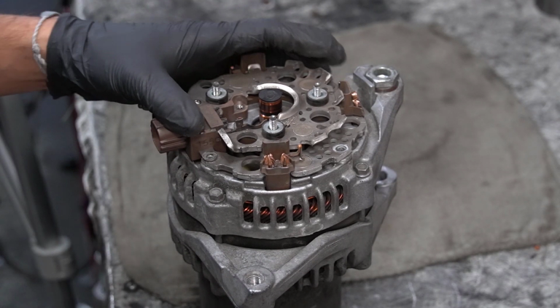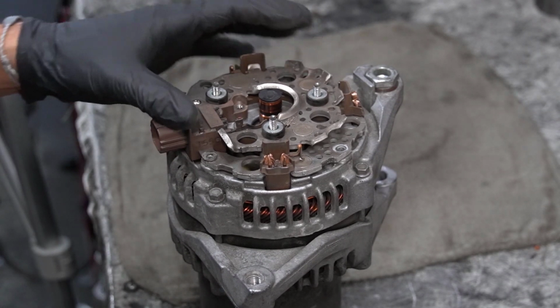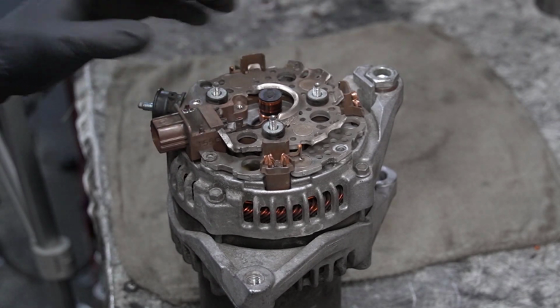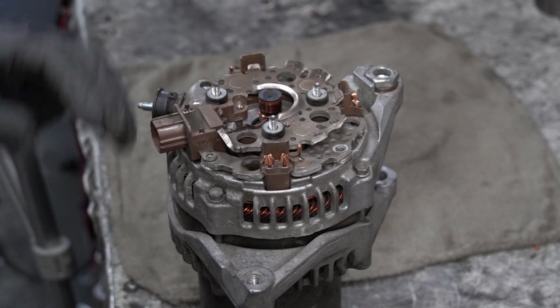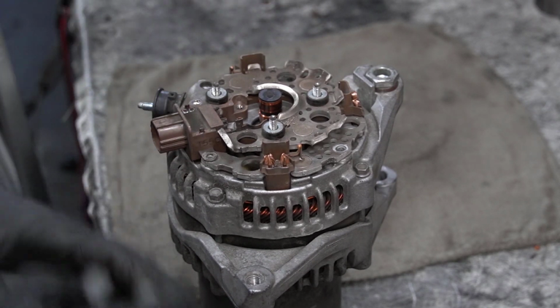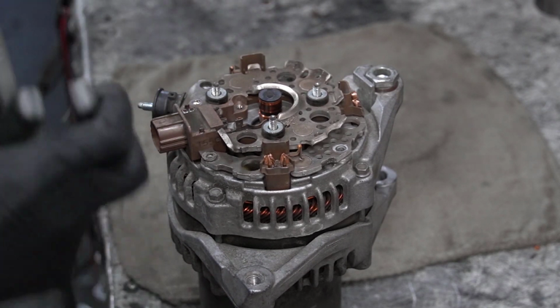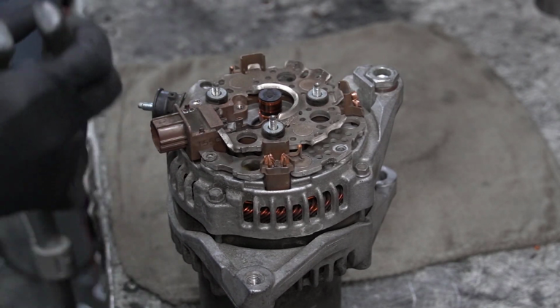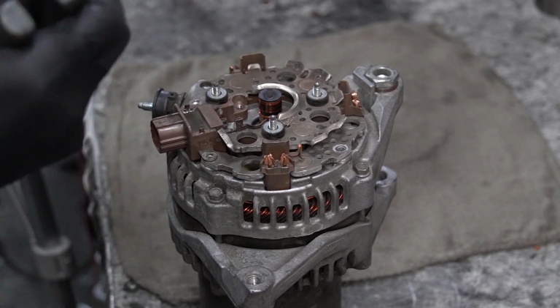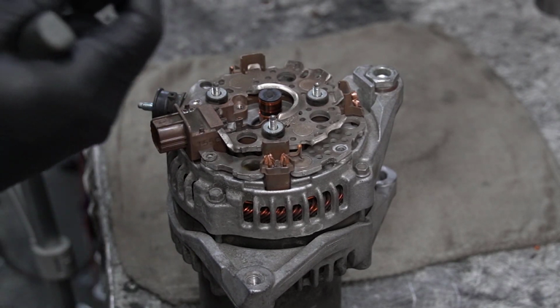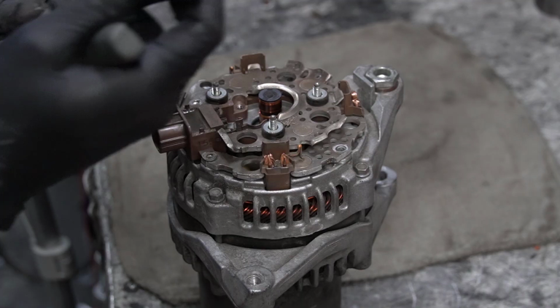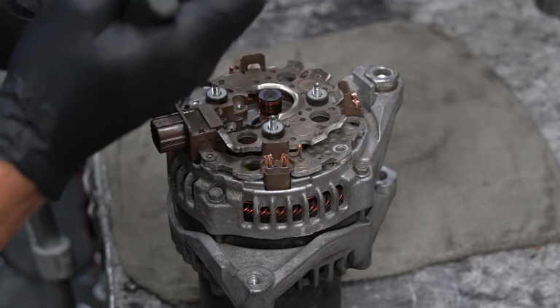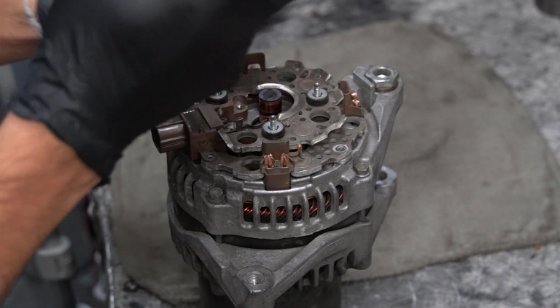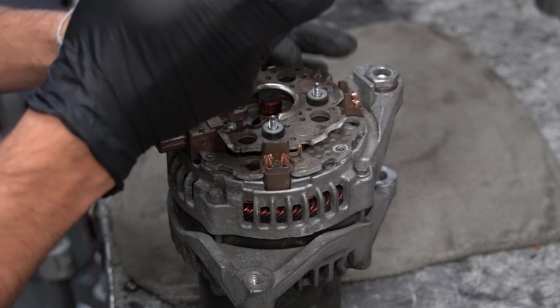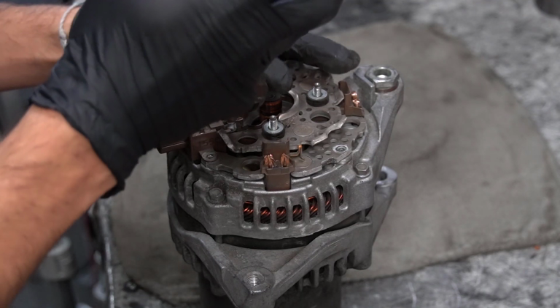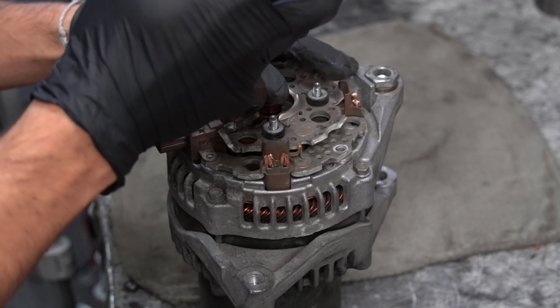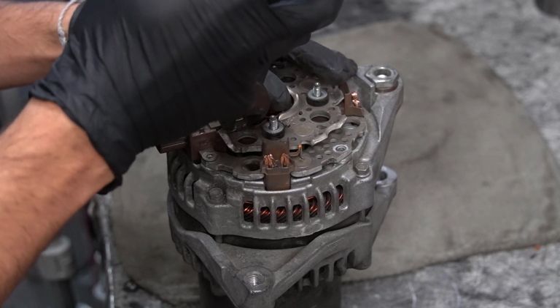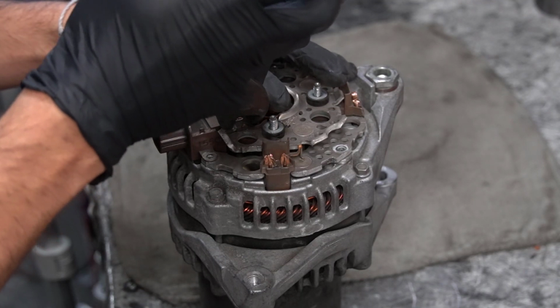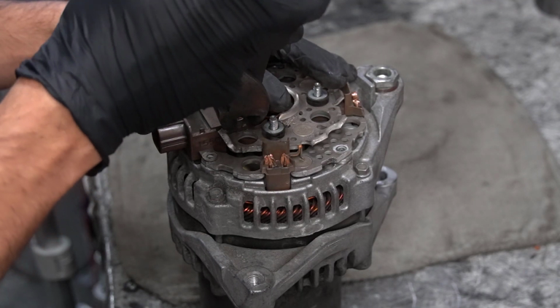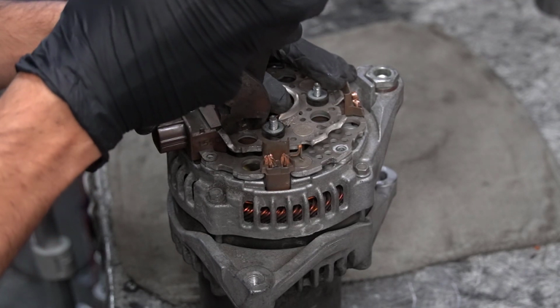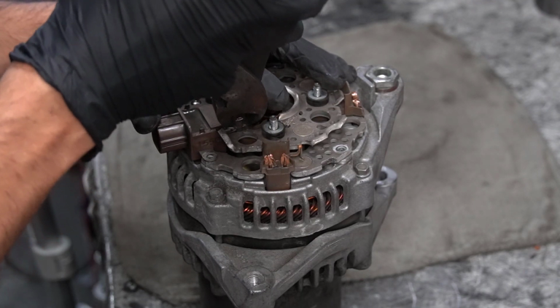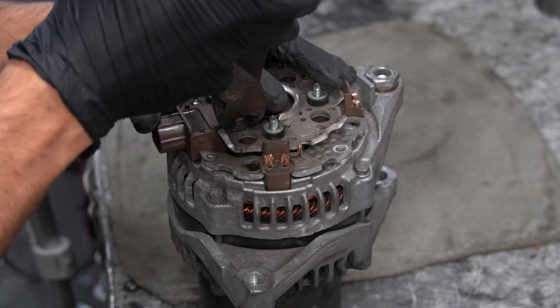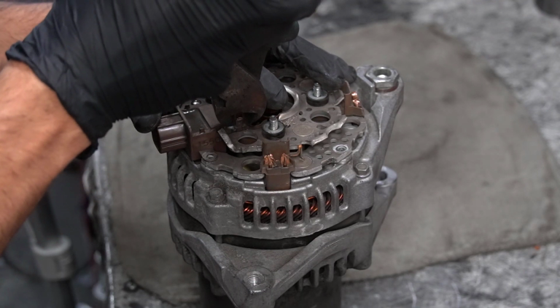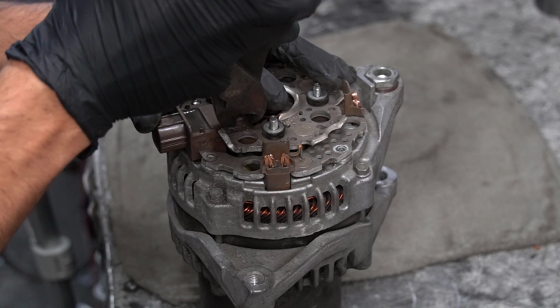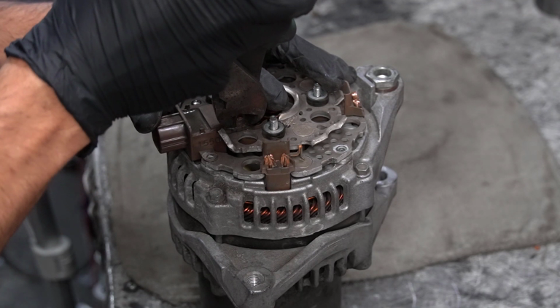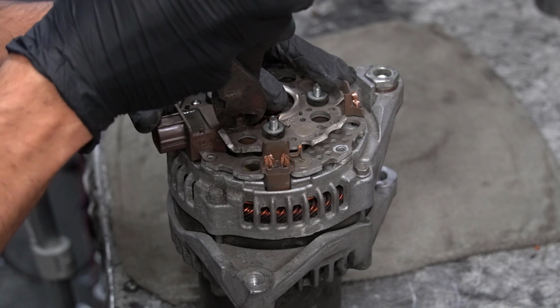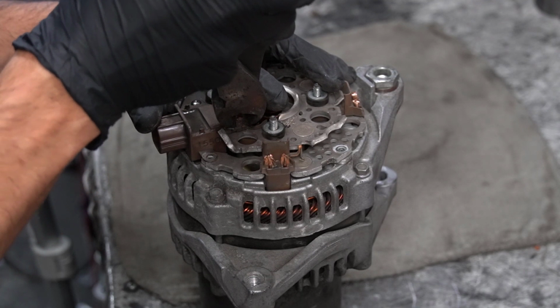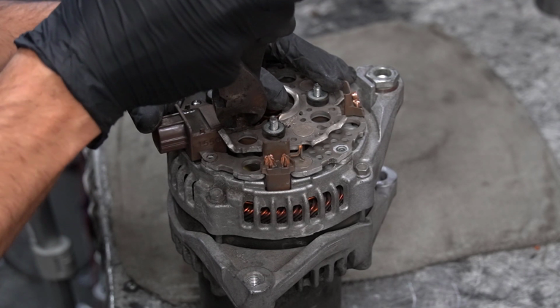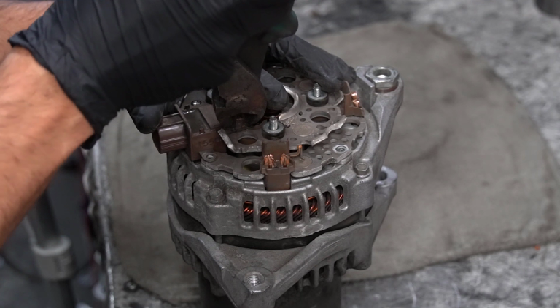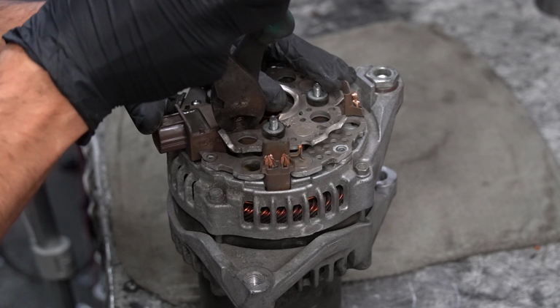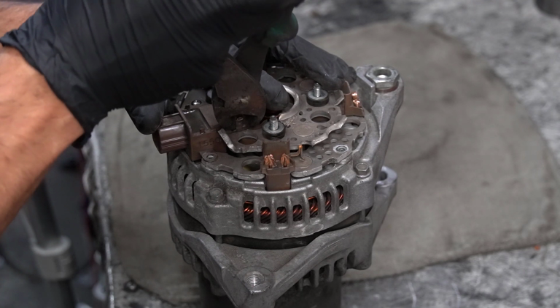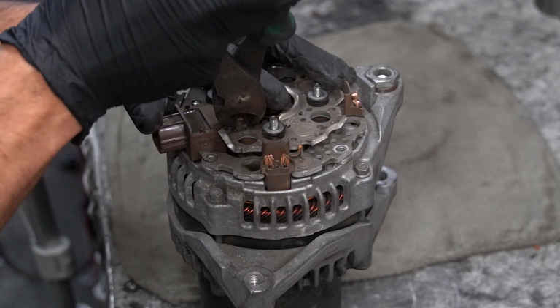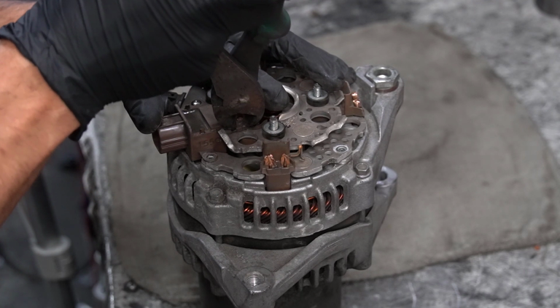Use pliers to gently work the voltage regulator free from the rectifier.